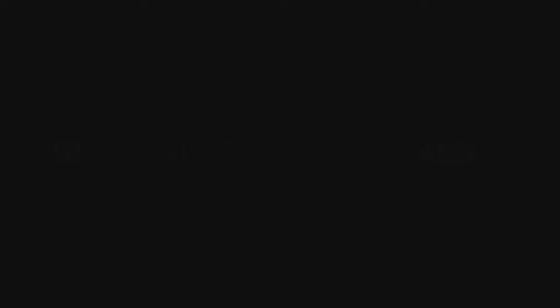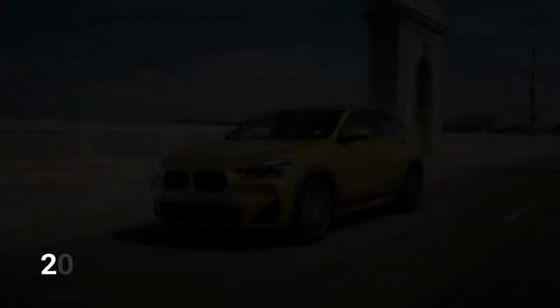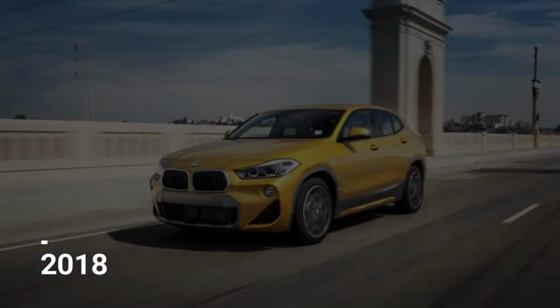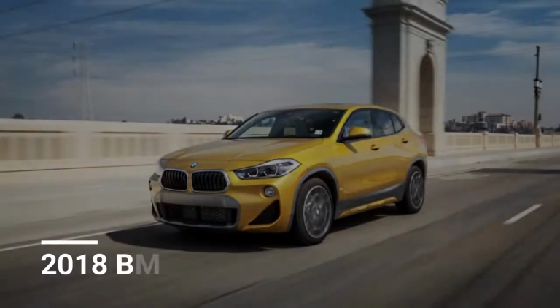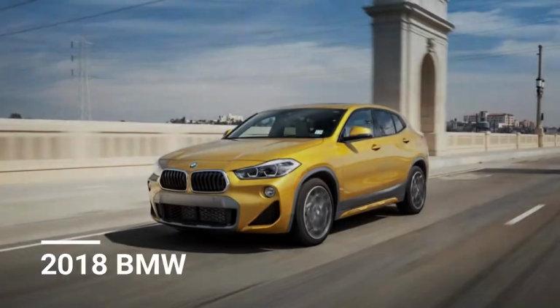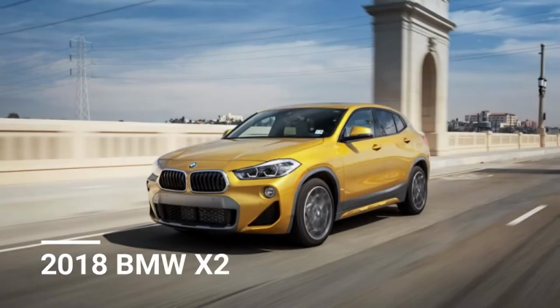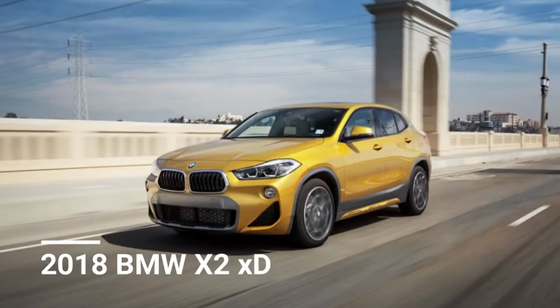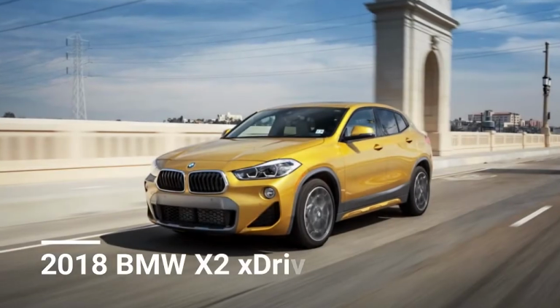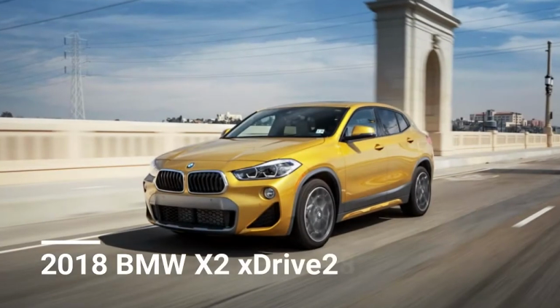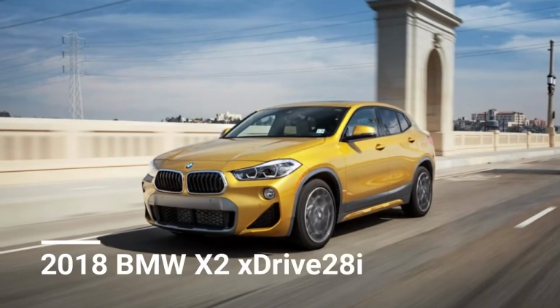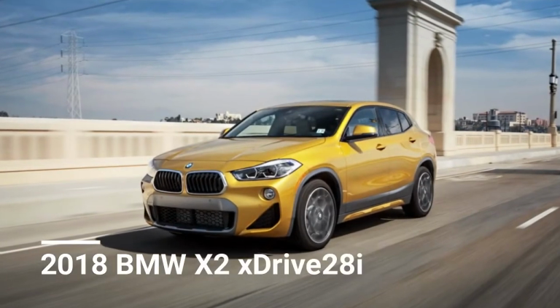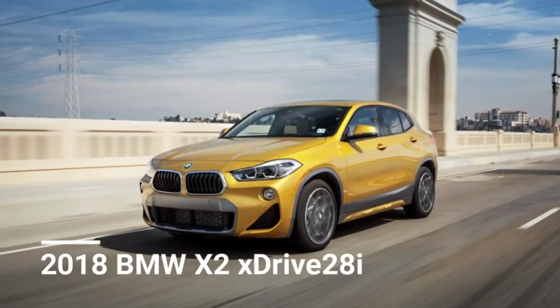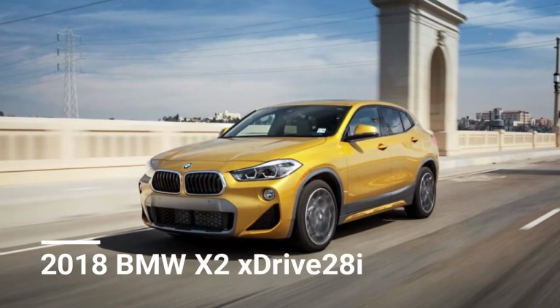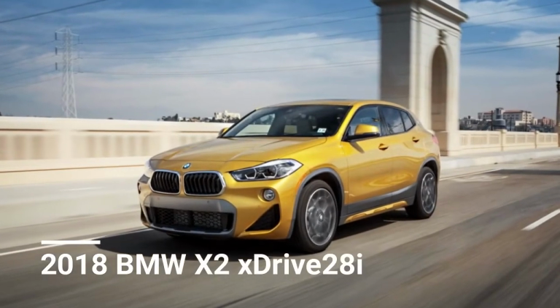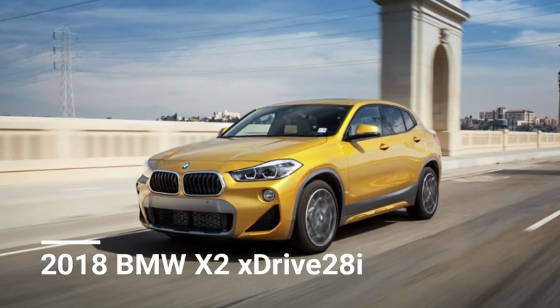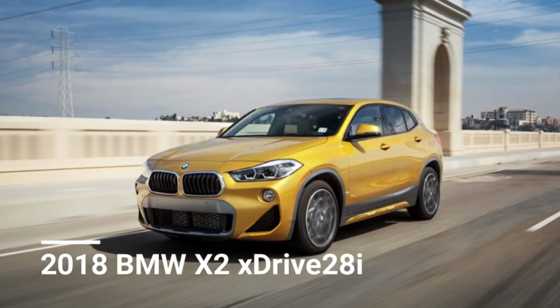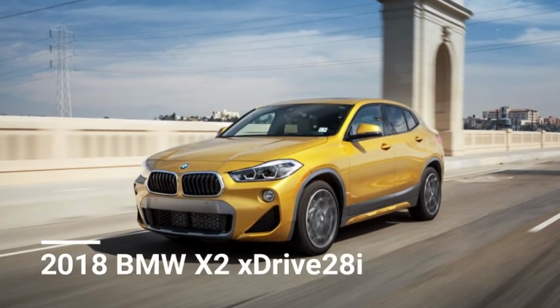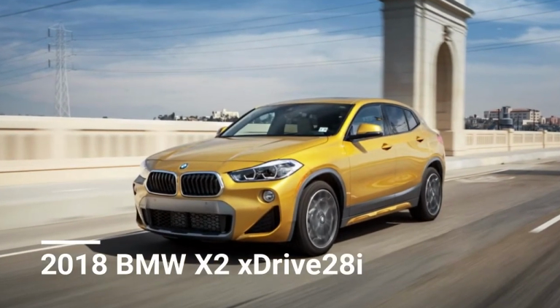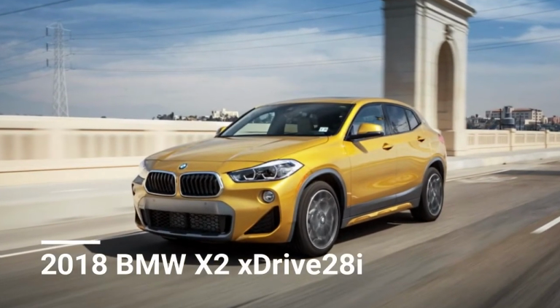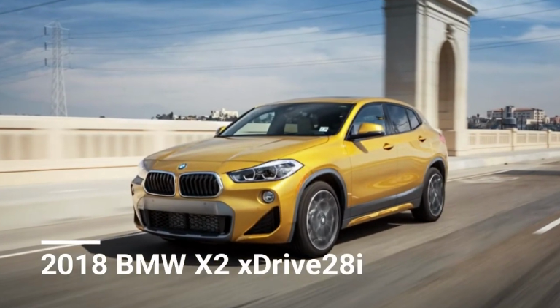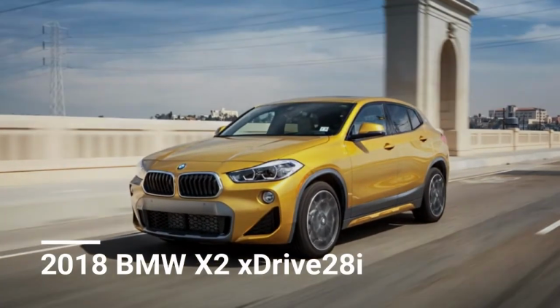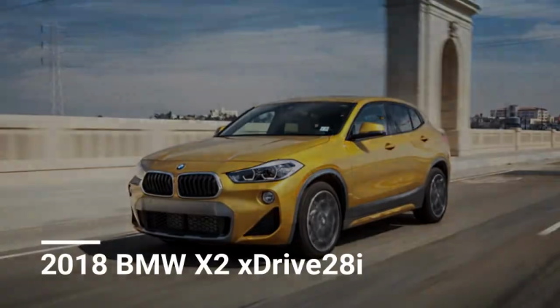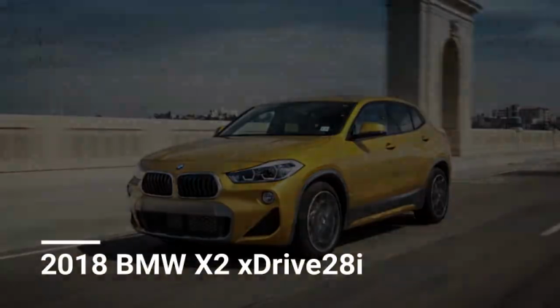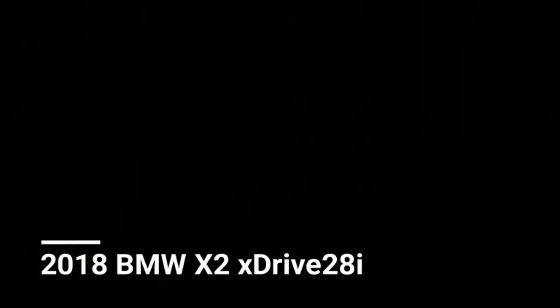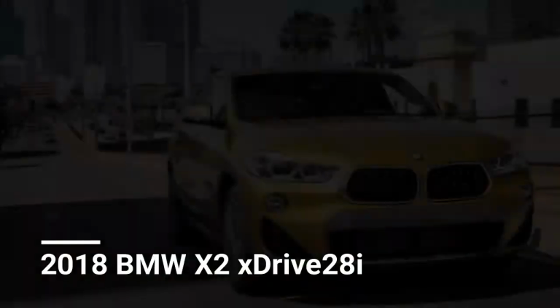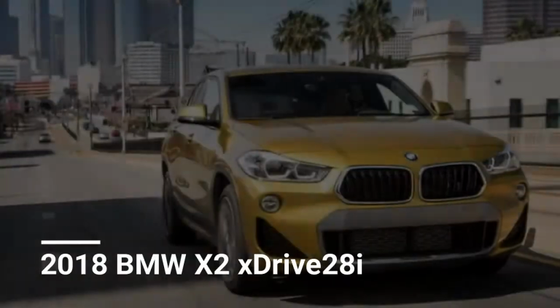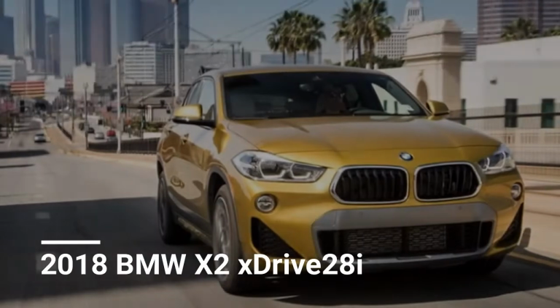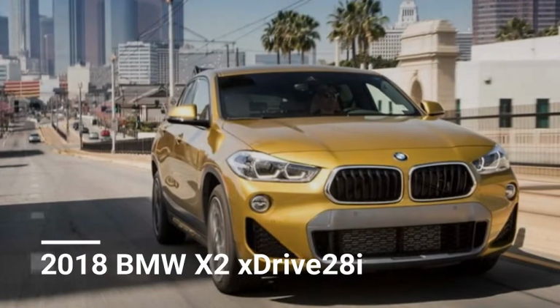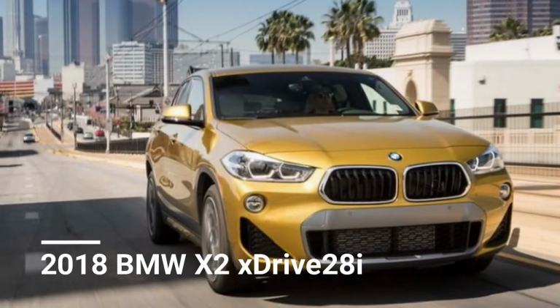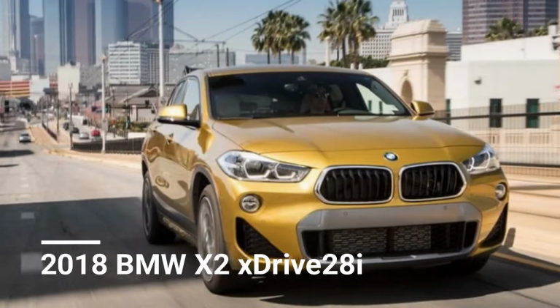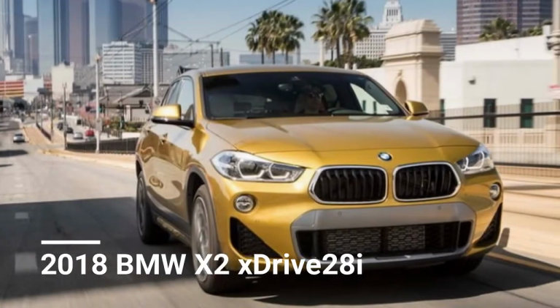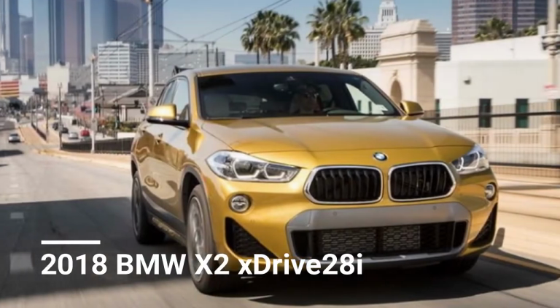Welcome to Automotive One, your automotive channel. We are going to review the 2018 BMW X2.